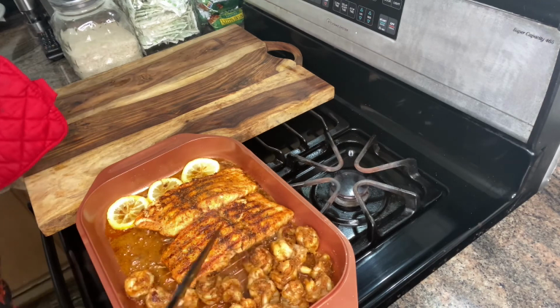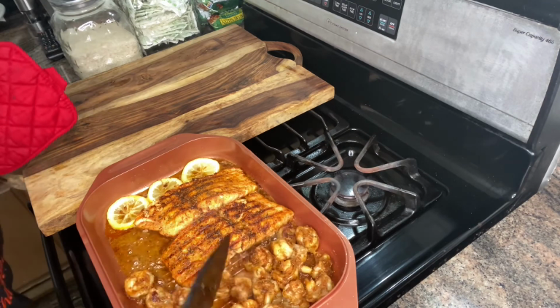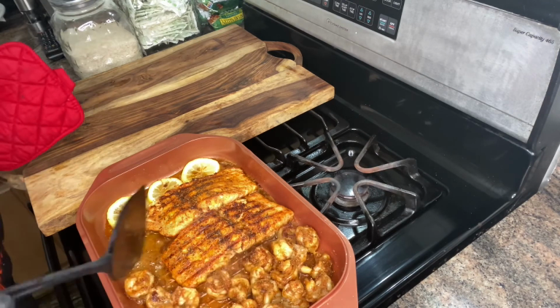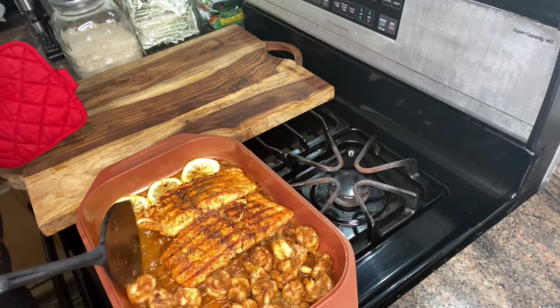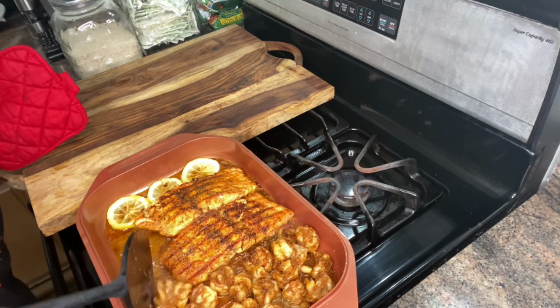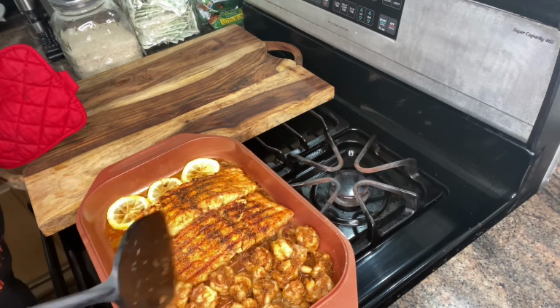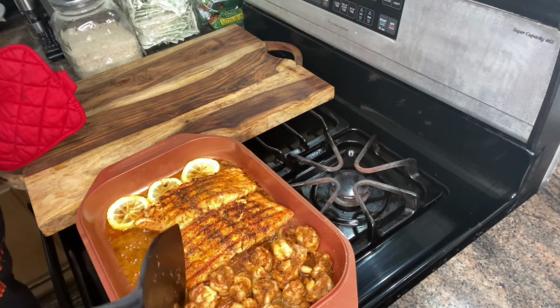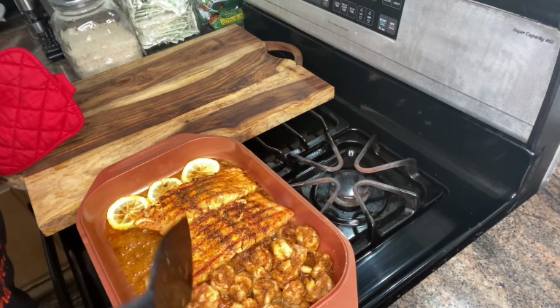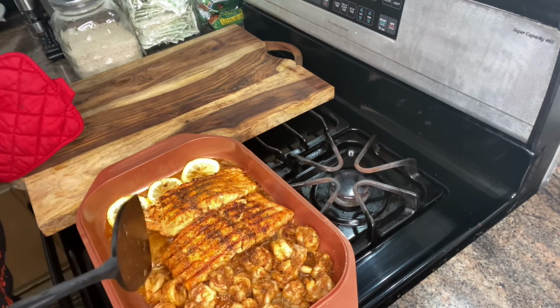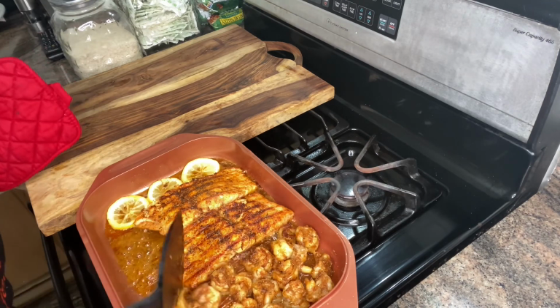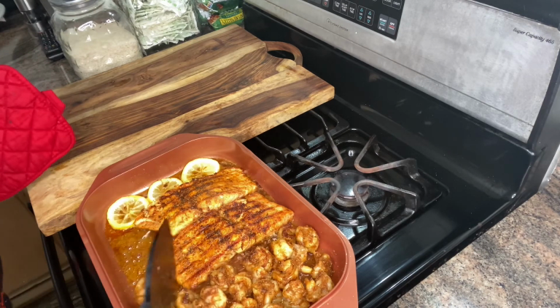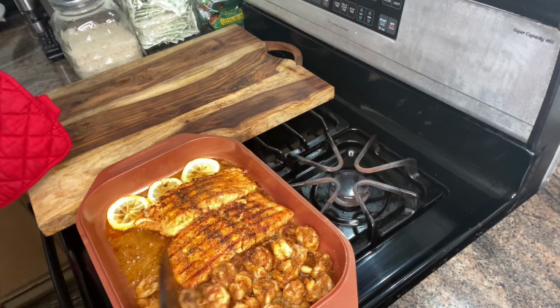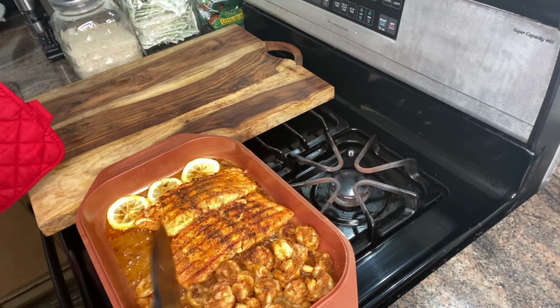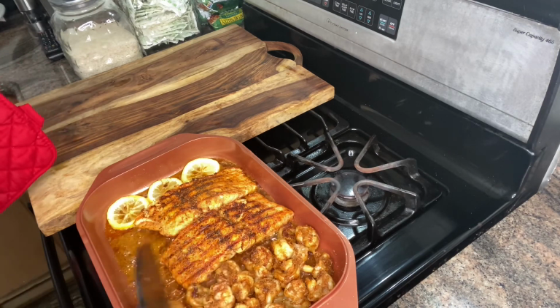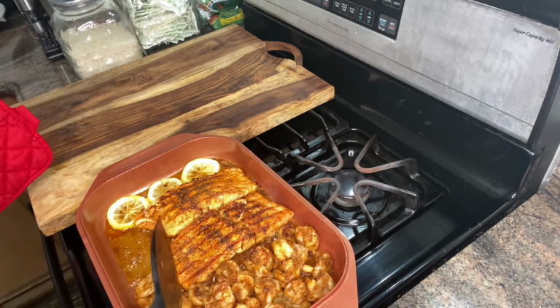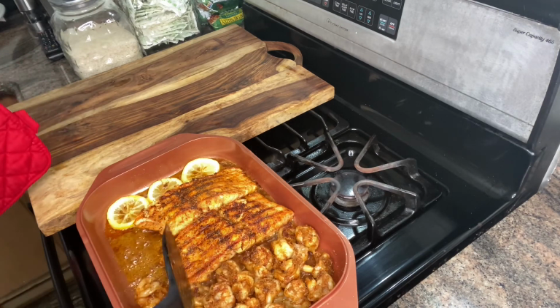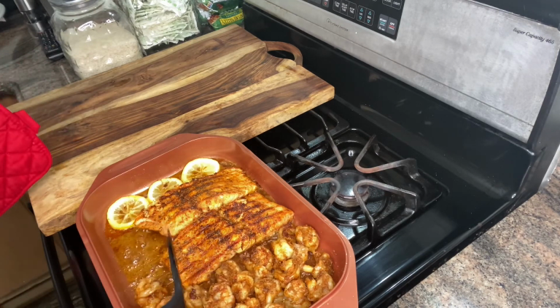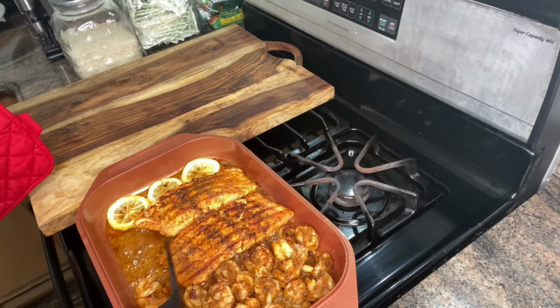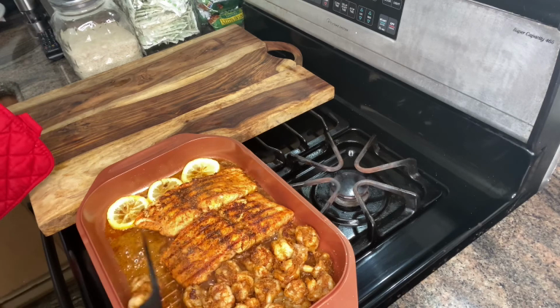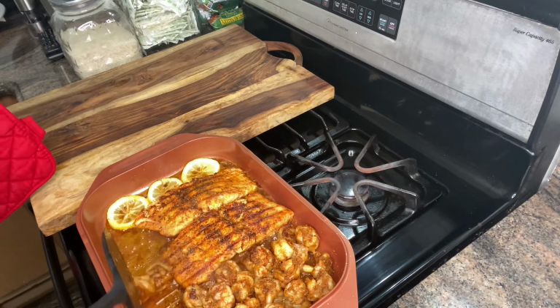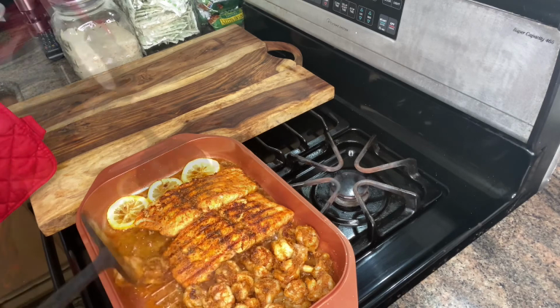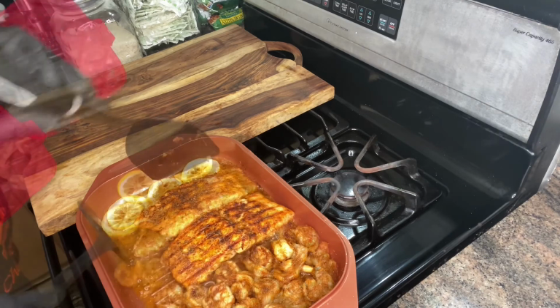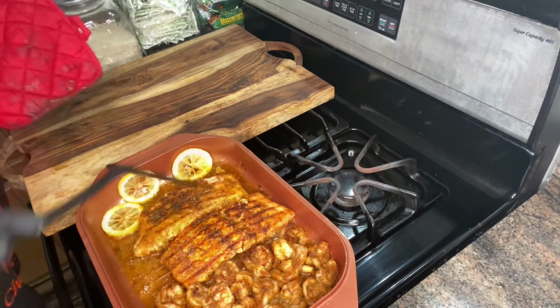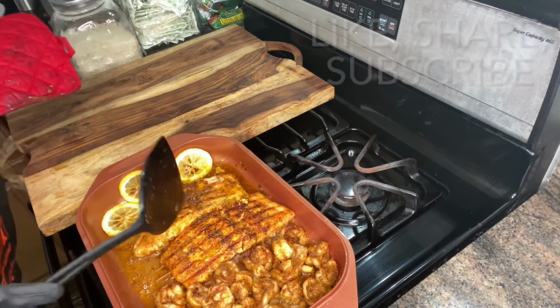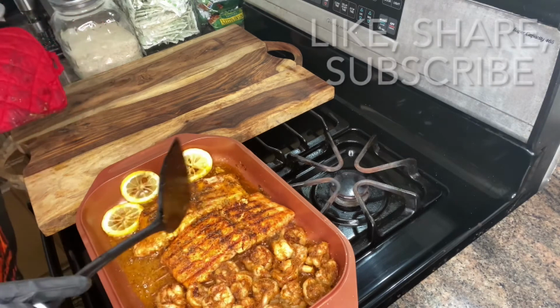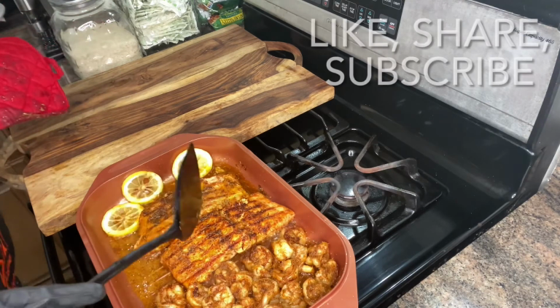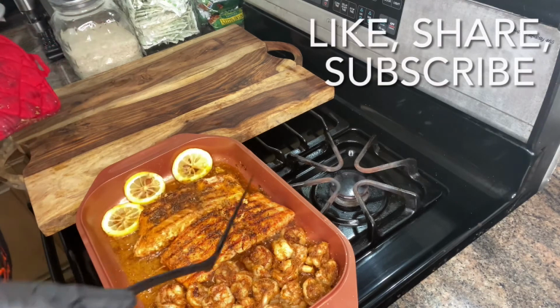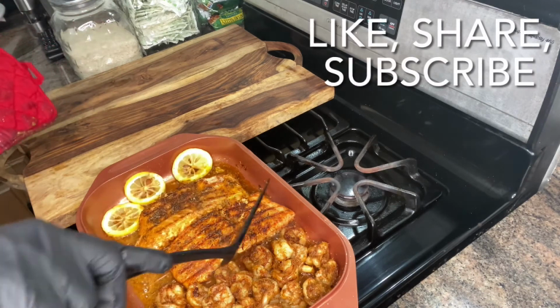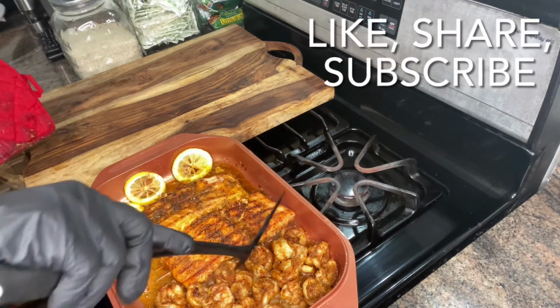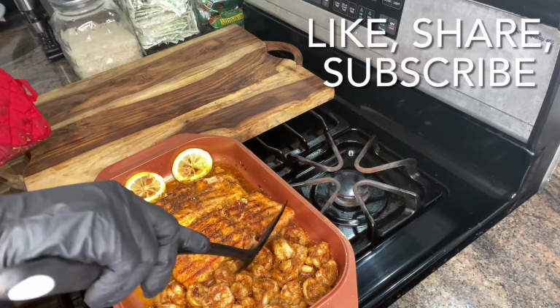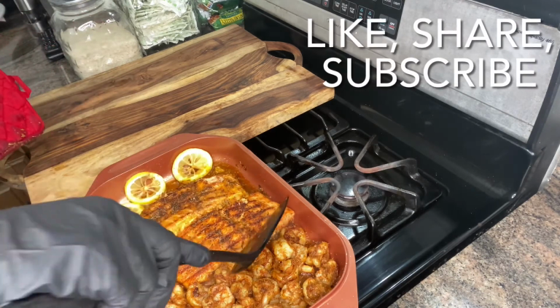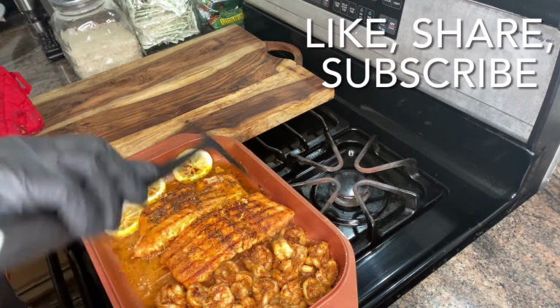This meal doesn't take that long guys — oh, damn delicious!